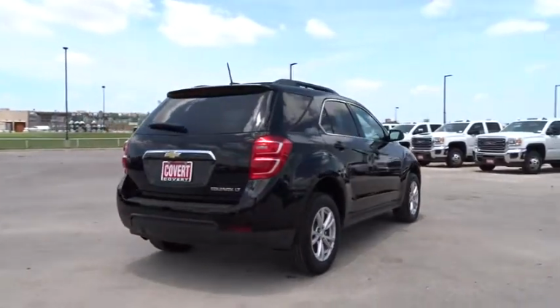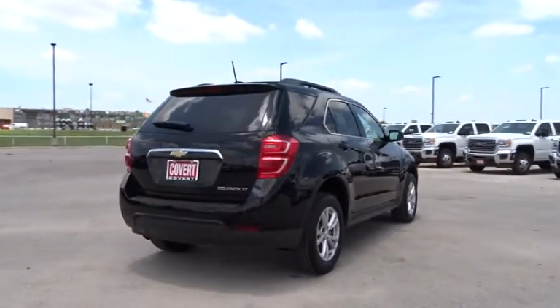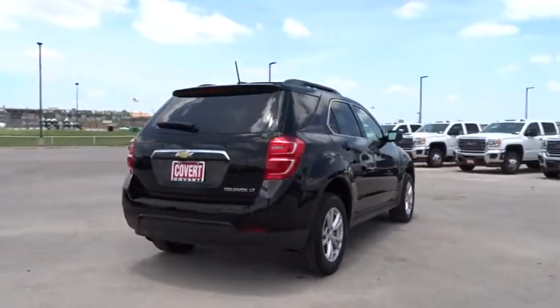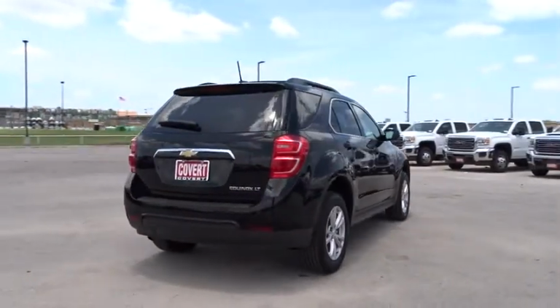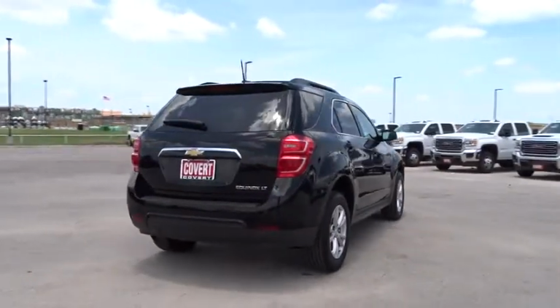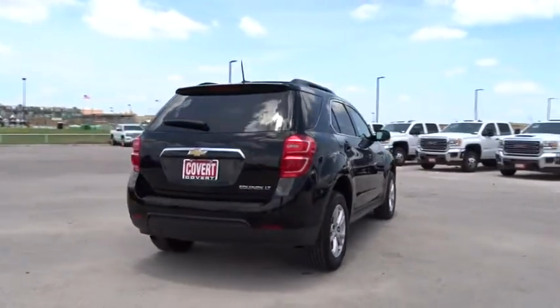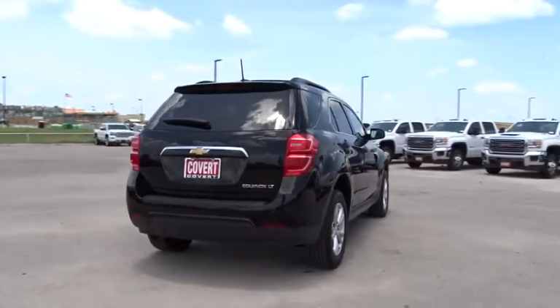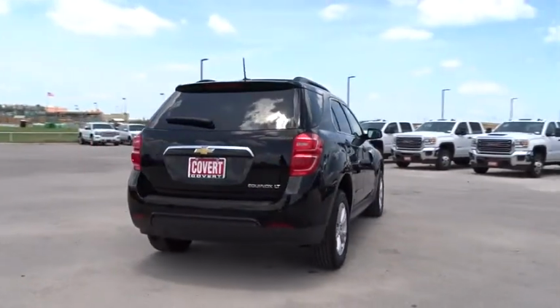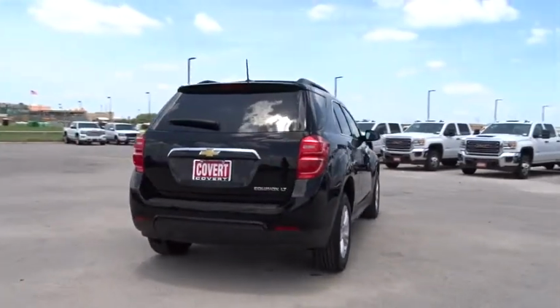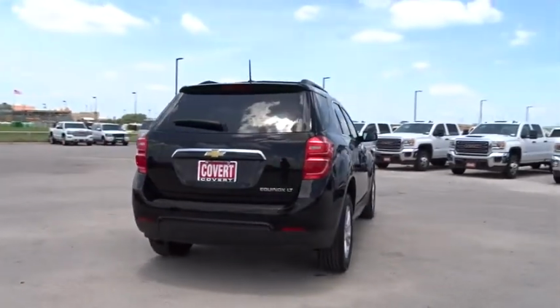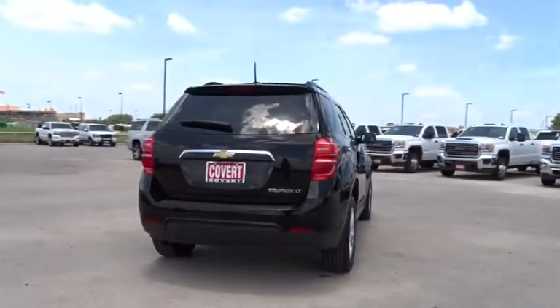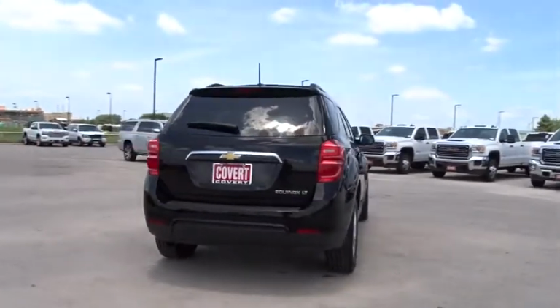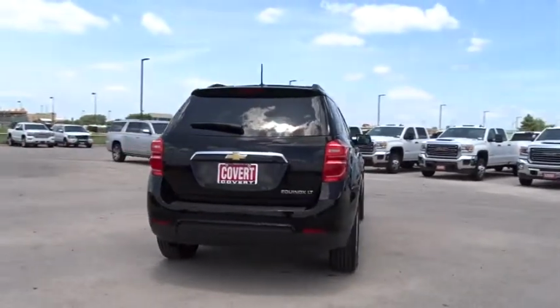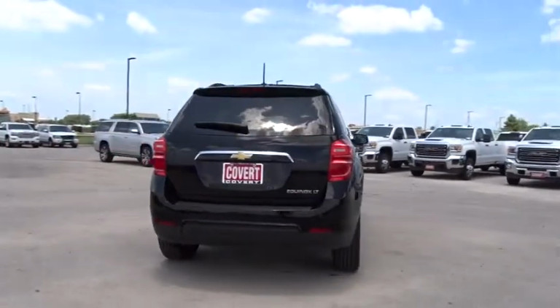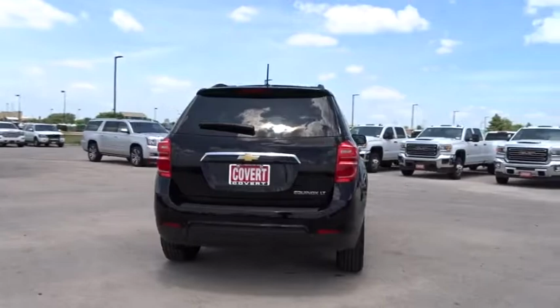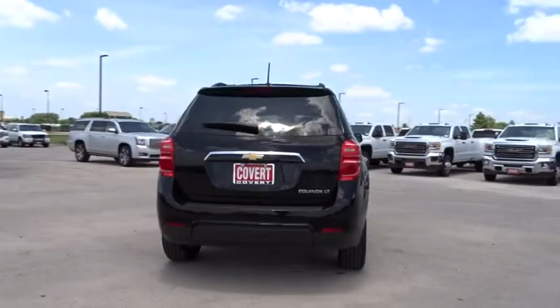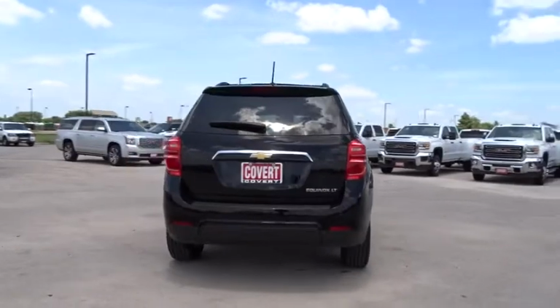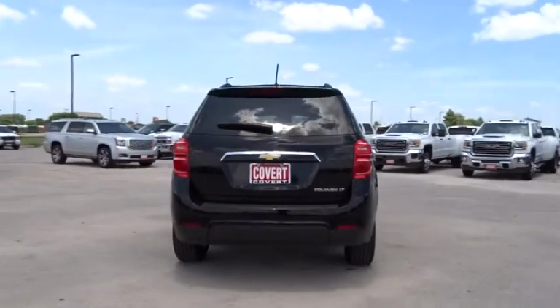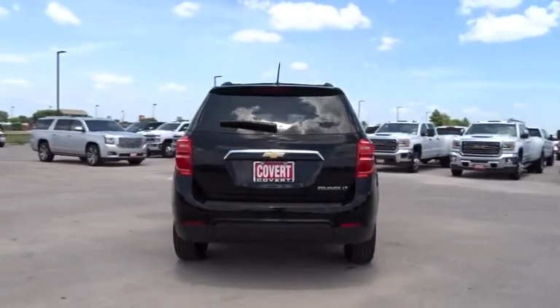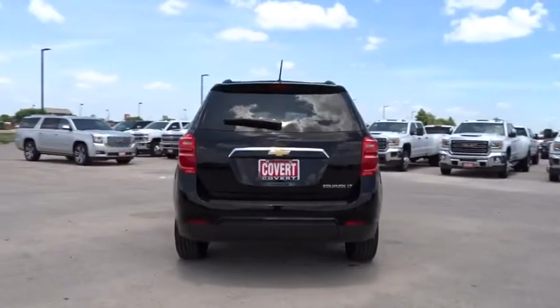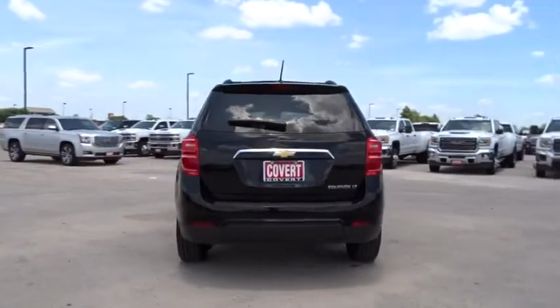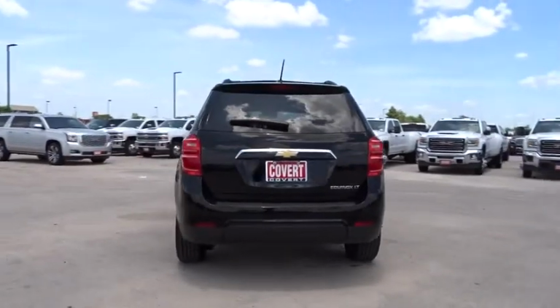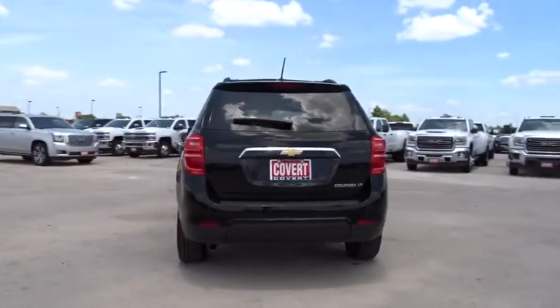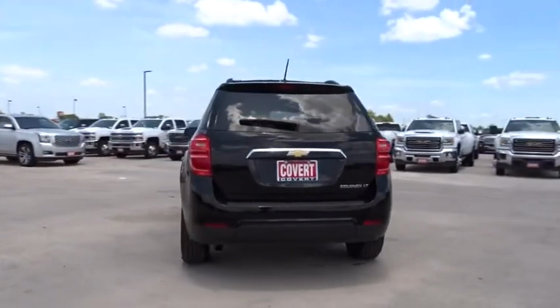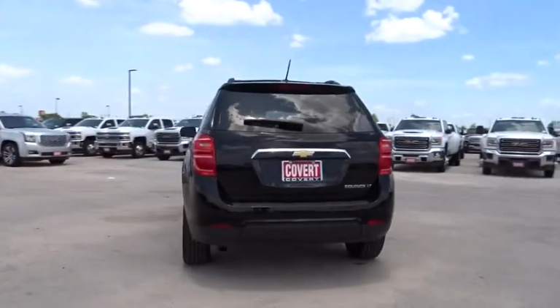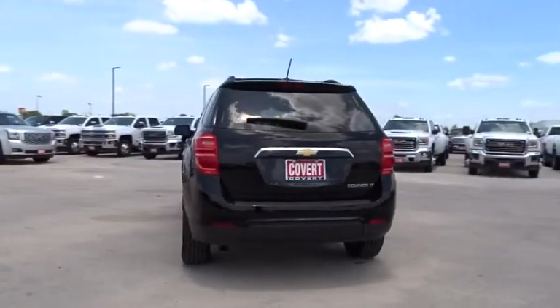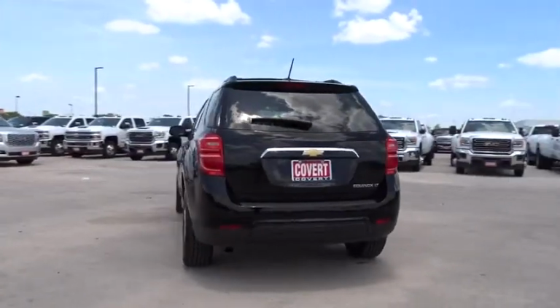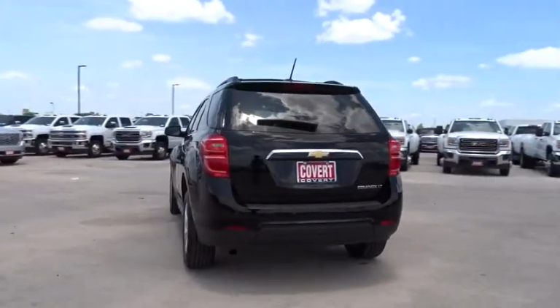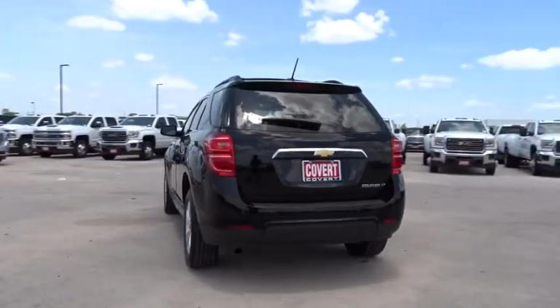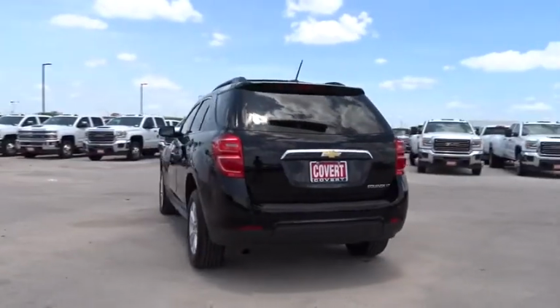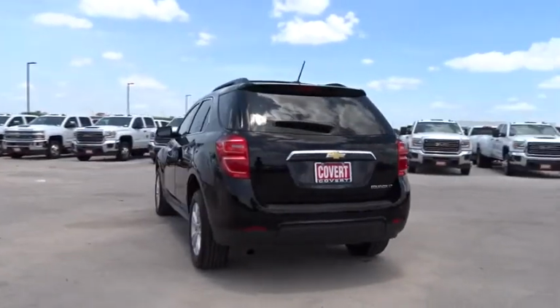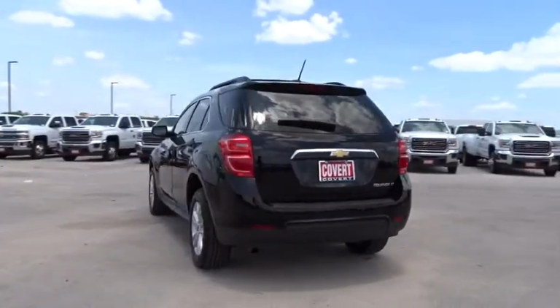Floor mats, premium sound system, front-wheel drive, AM-FM stereo radio, rear defrost, child safety locks.